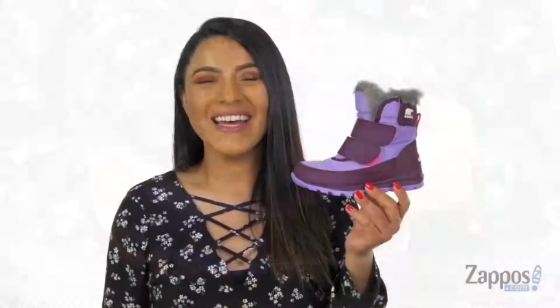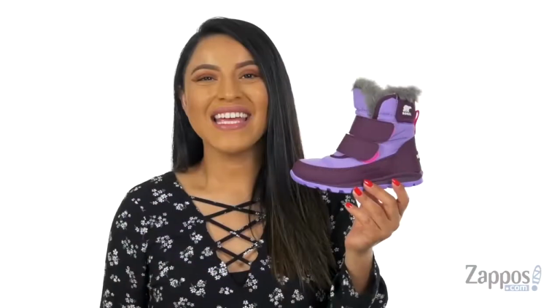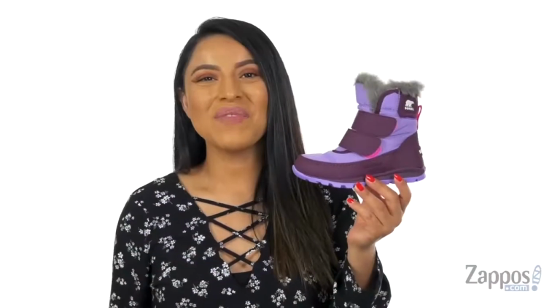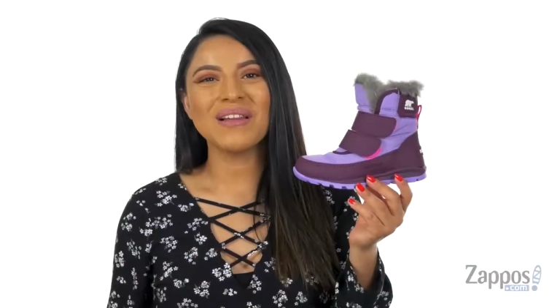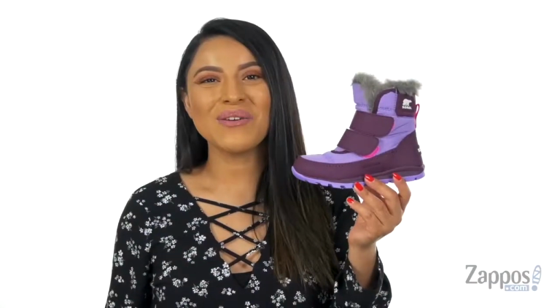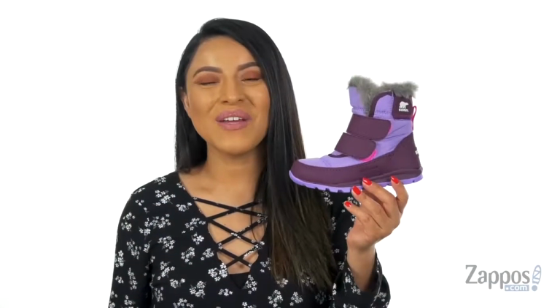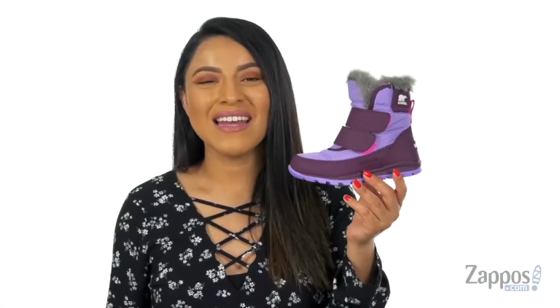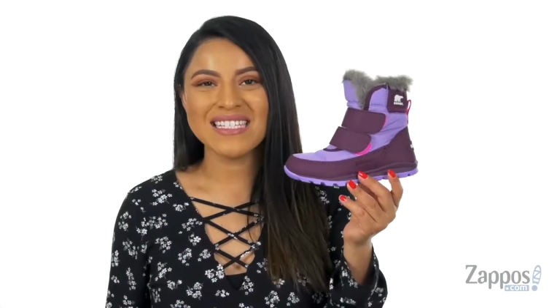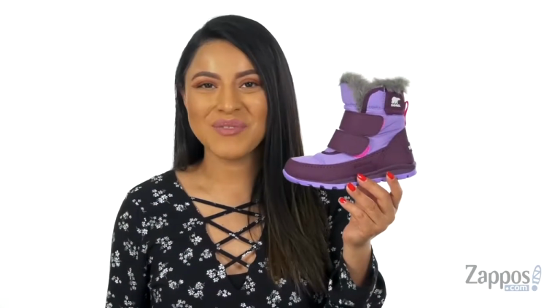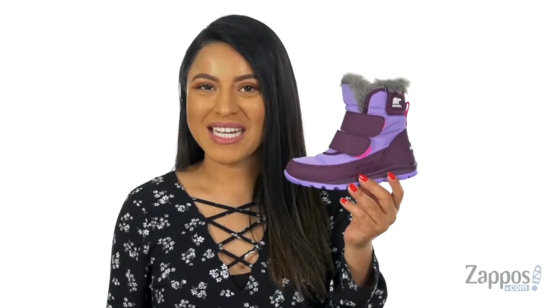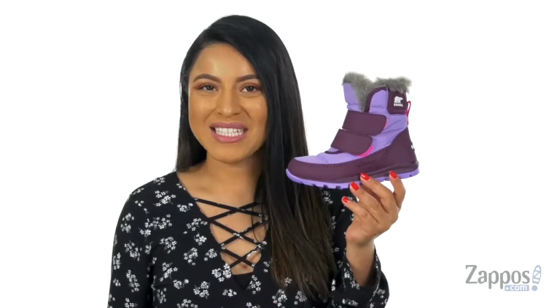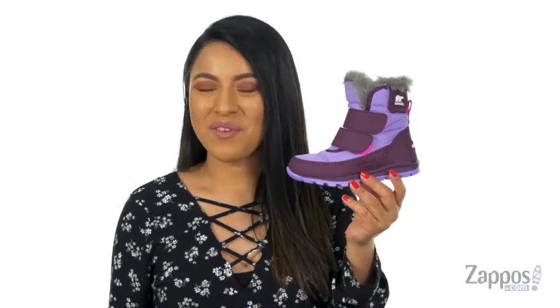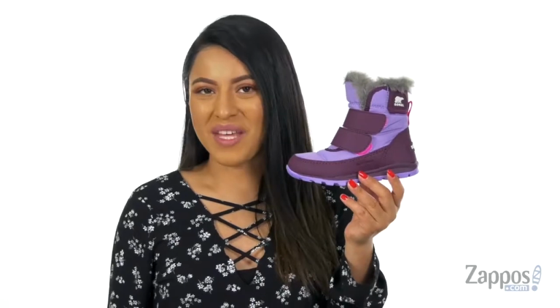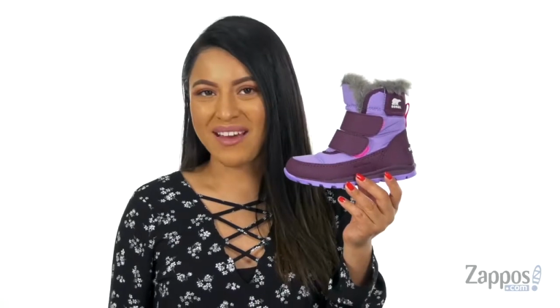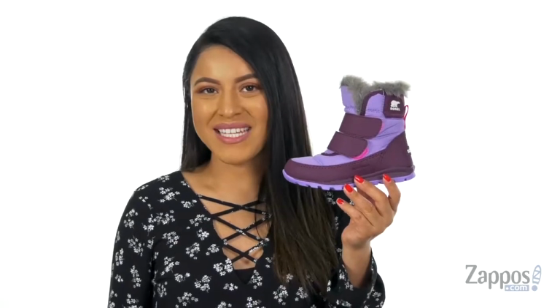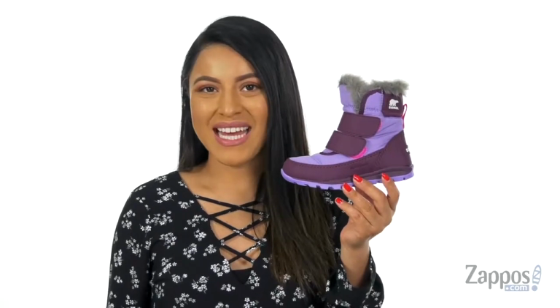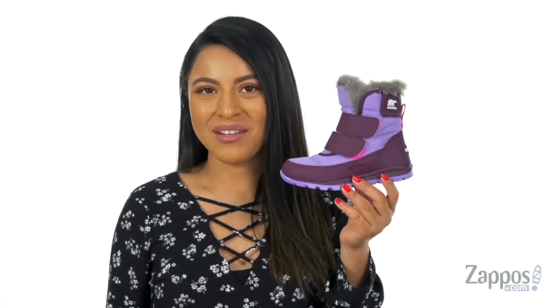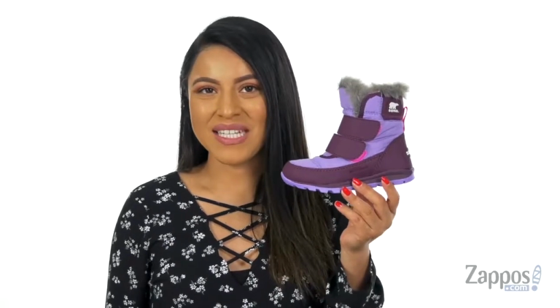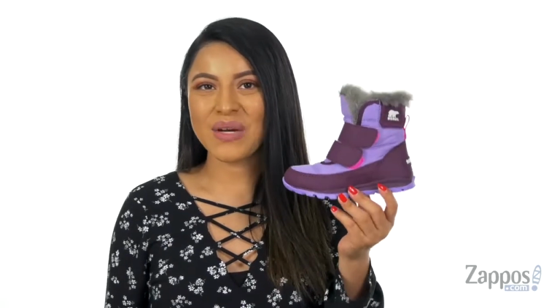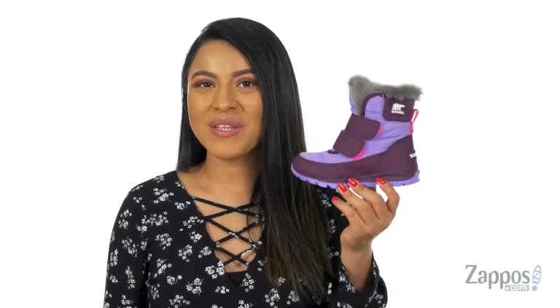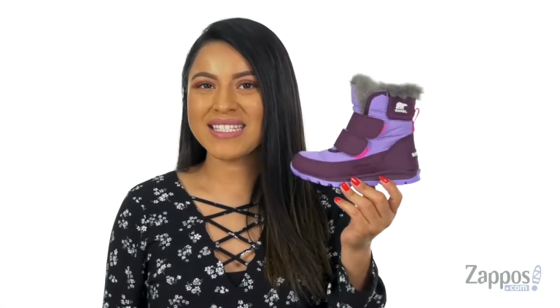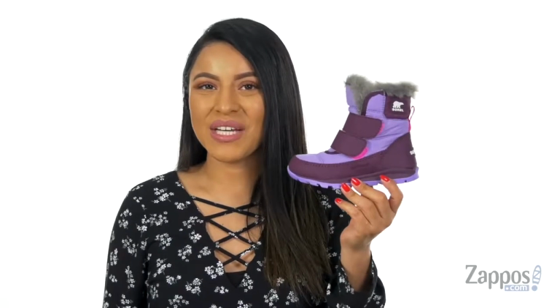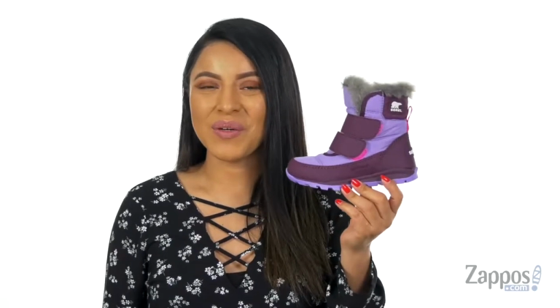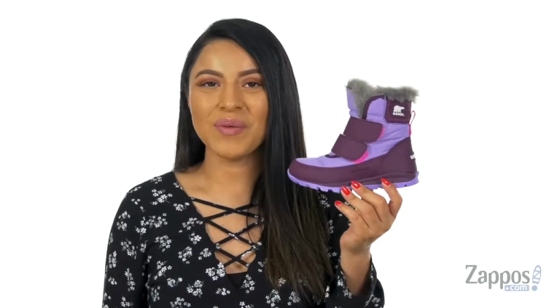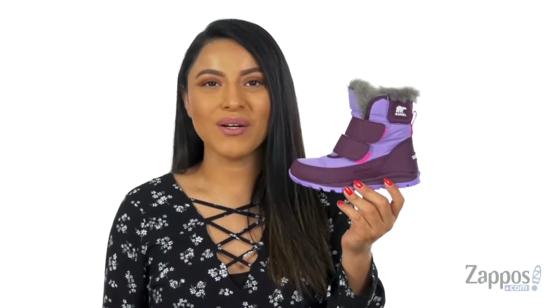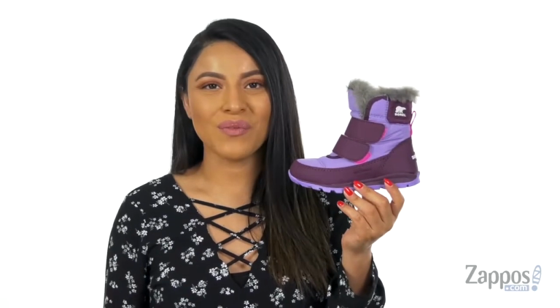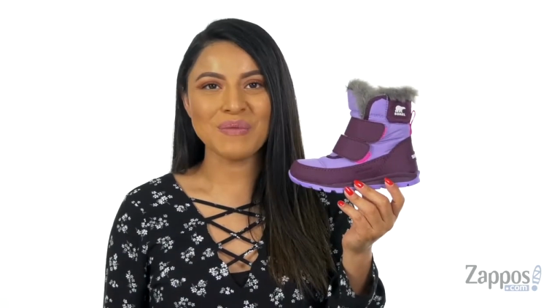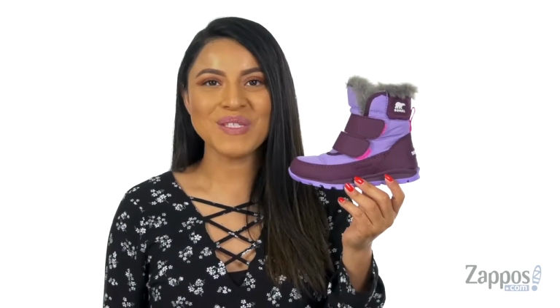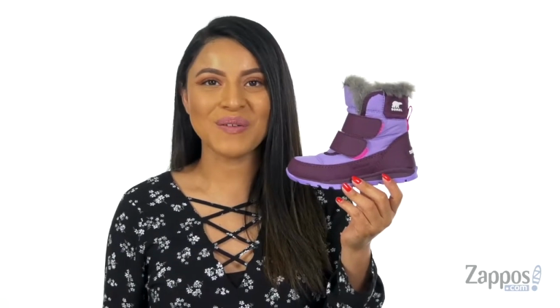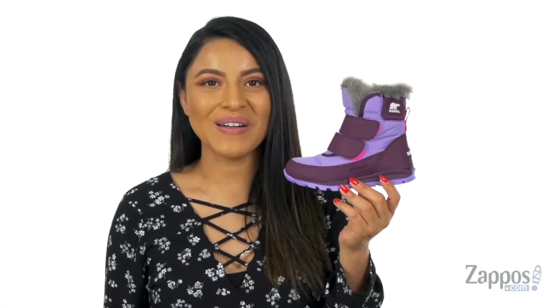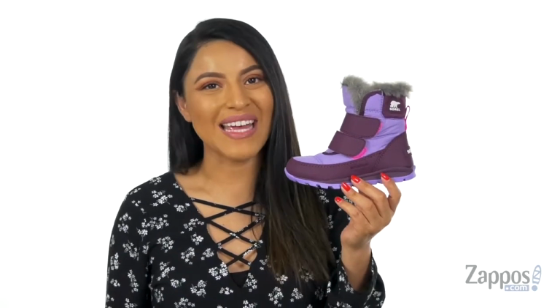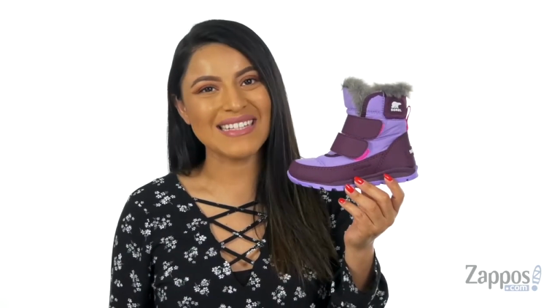Keep those little feet nice and protected from the outside elements with this lightweight pair from Sorrell Kids.